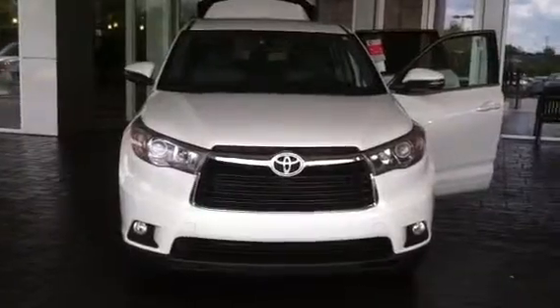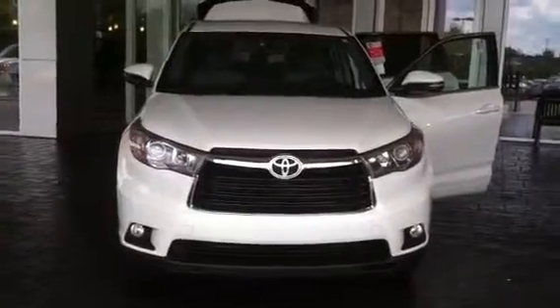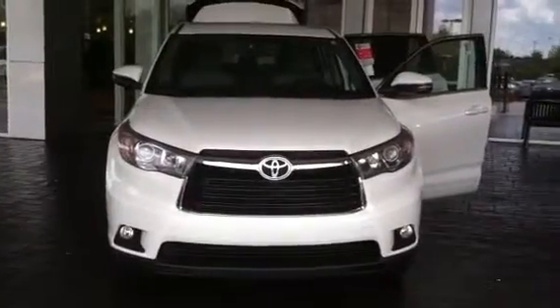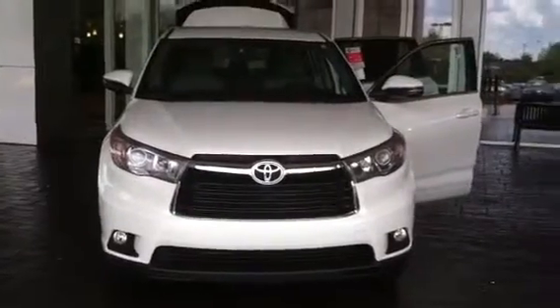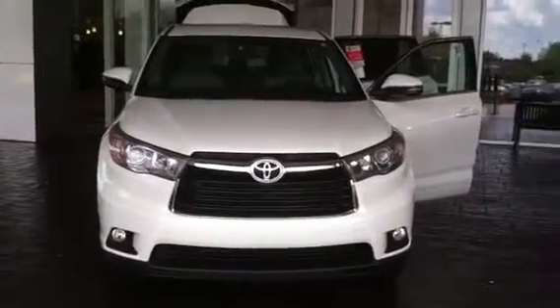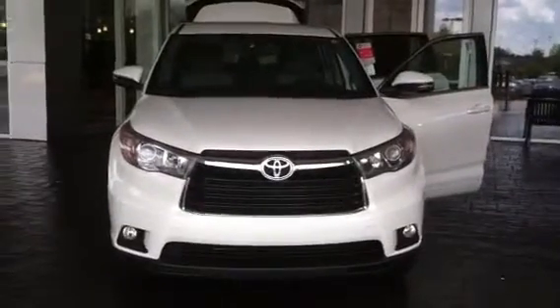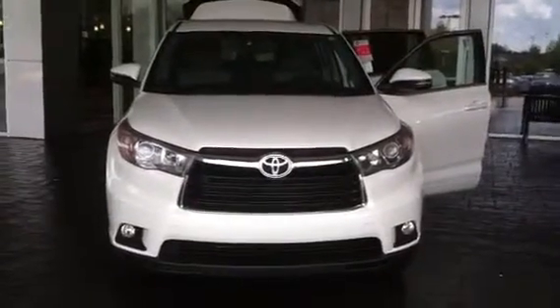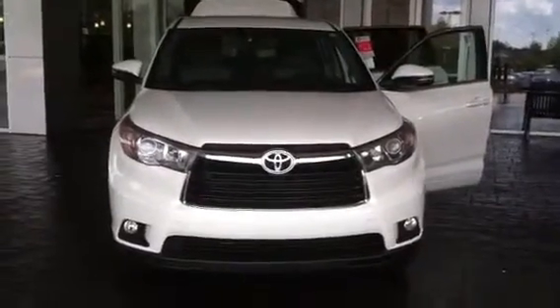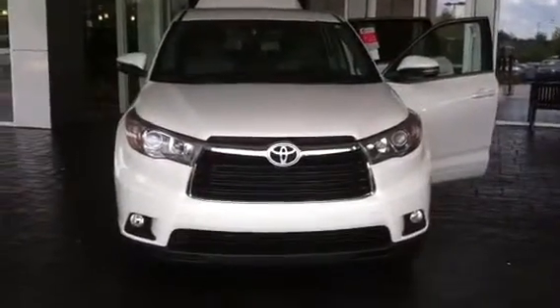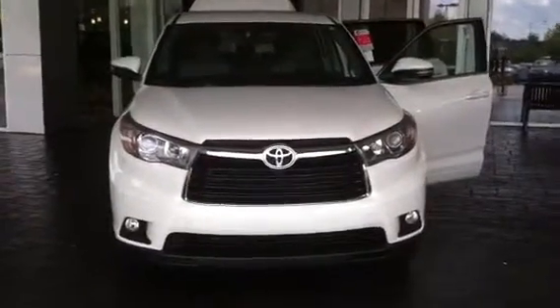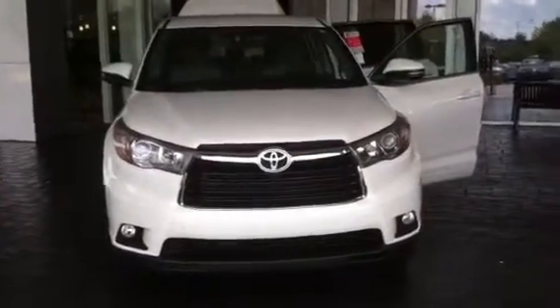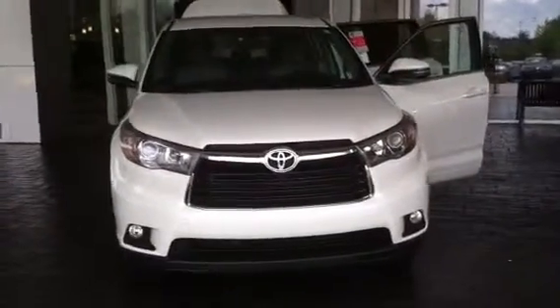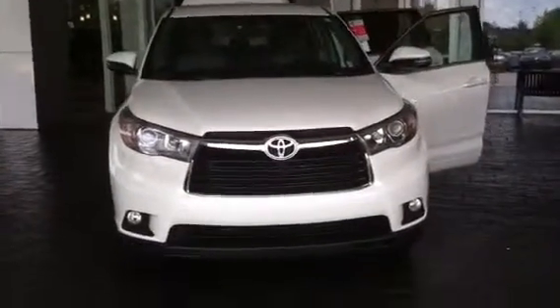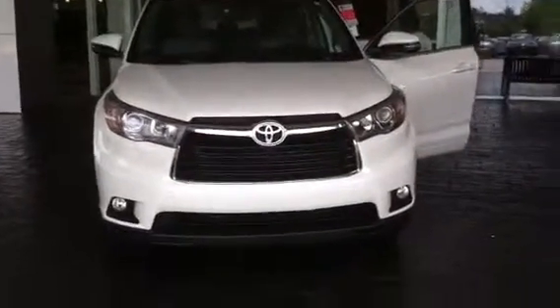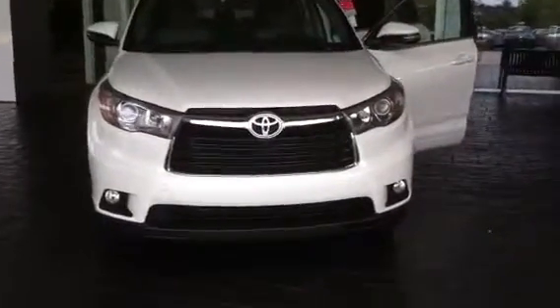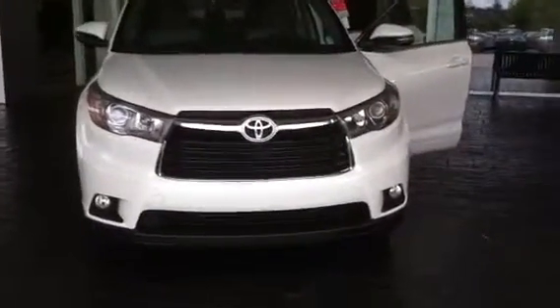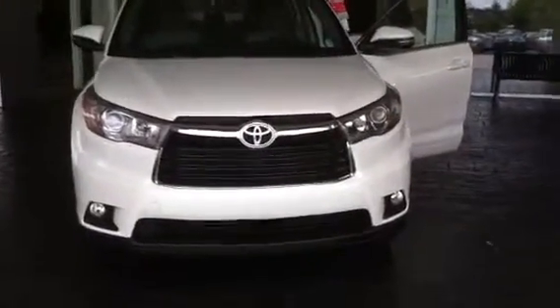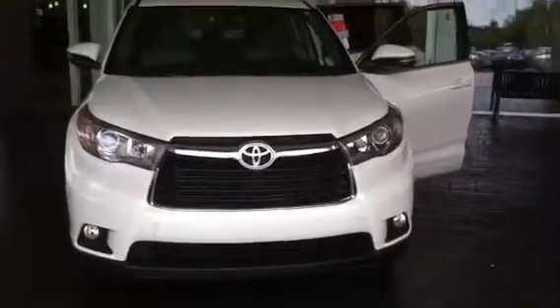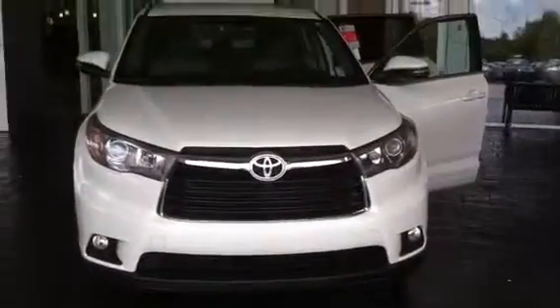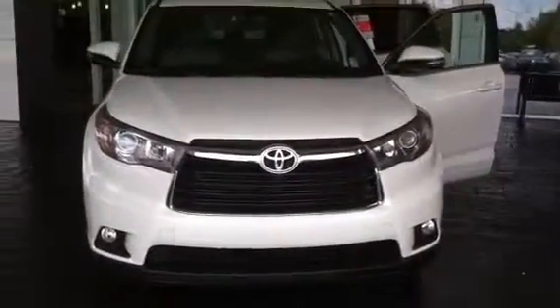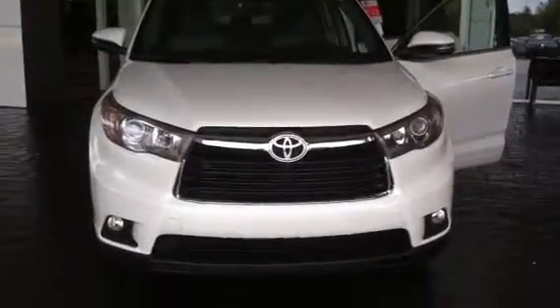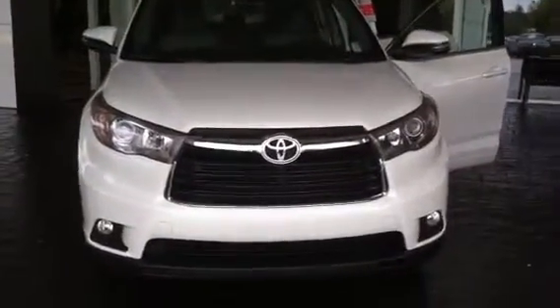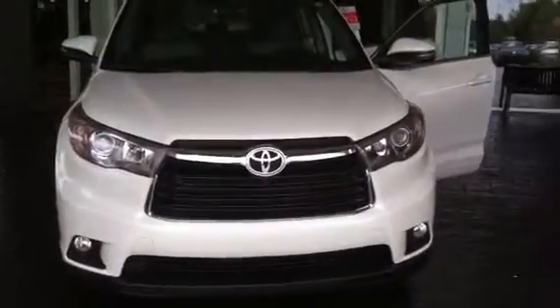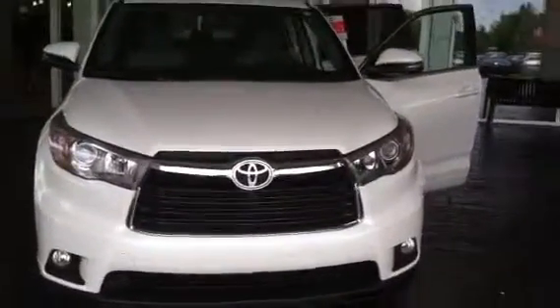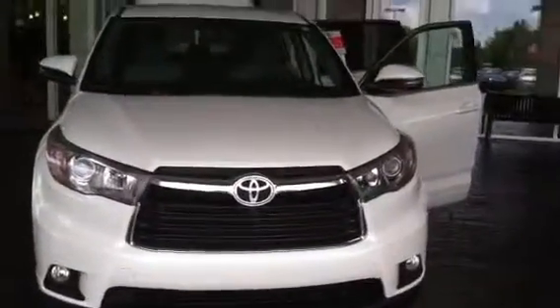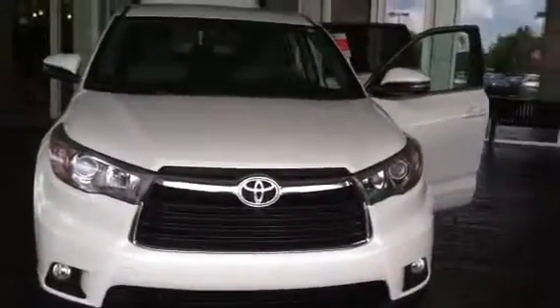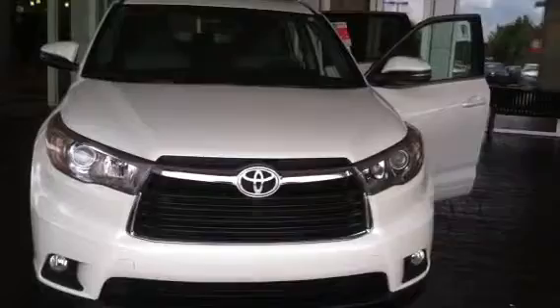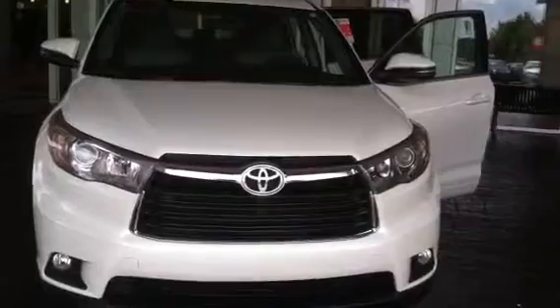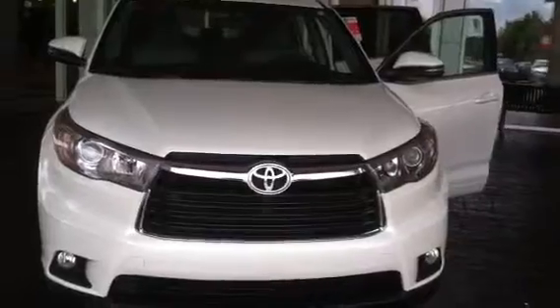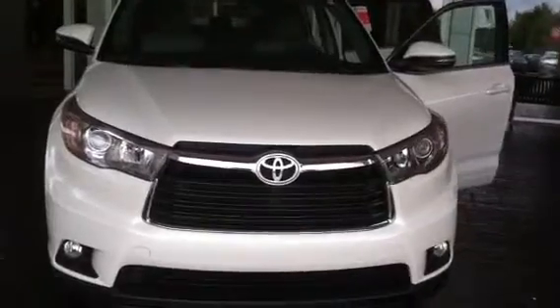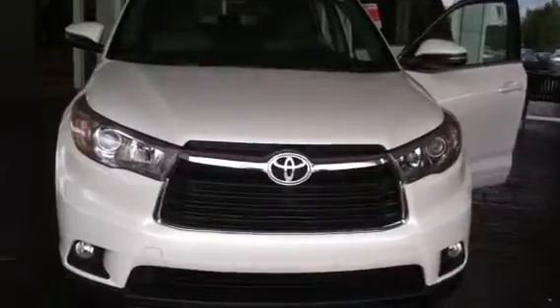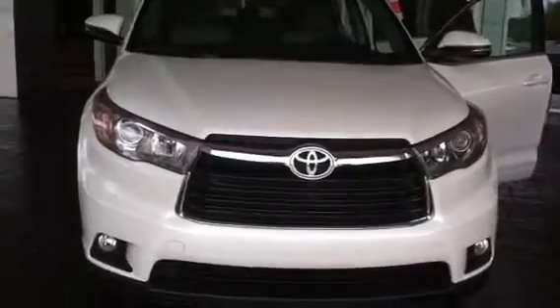Hello, Mr. and Ms. Duncan. This is Wanda with LaGrange Toyota doing a quick review of your 2015 Highlander XLE Plus.